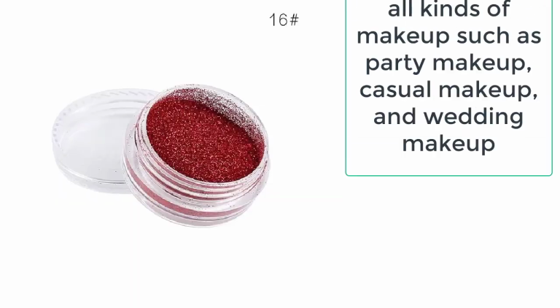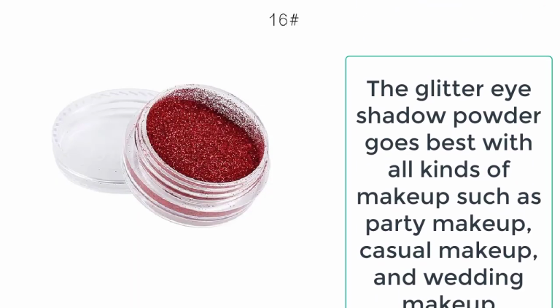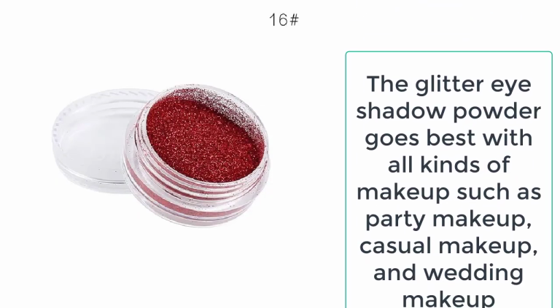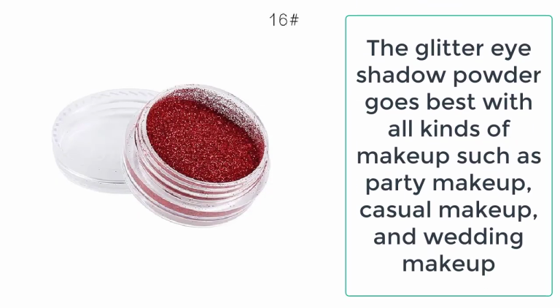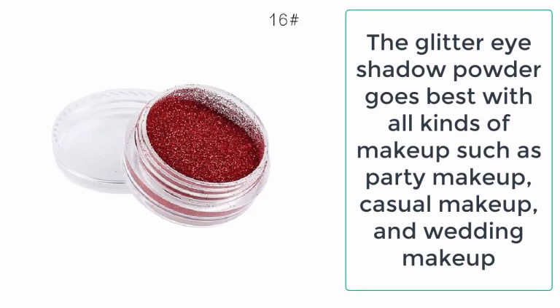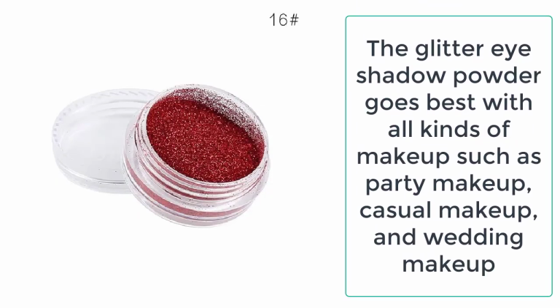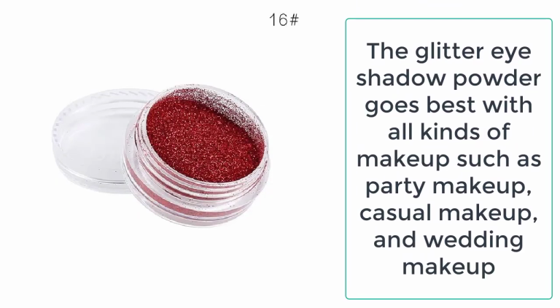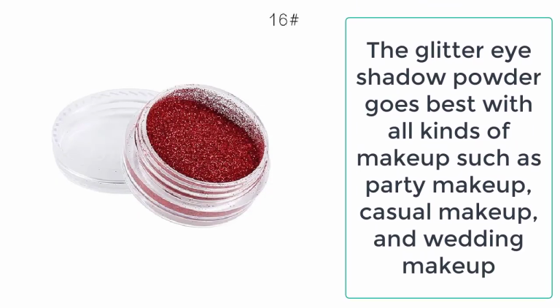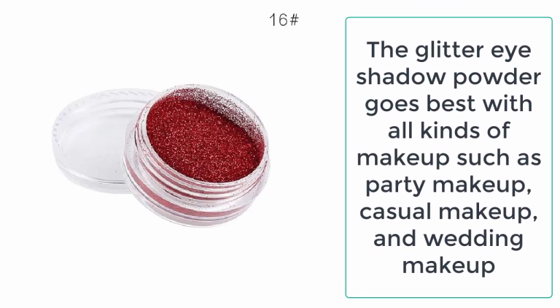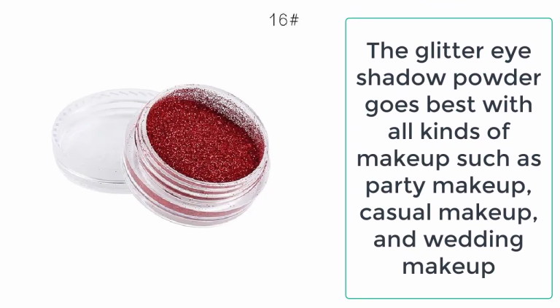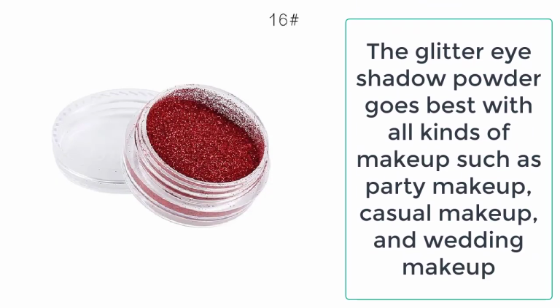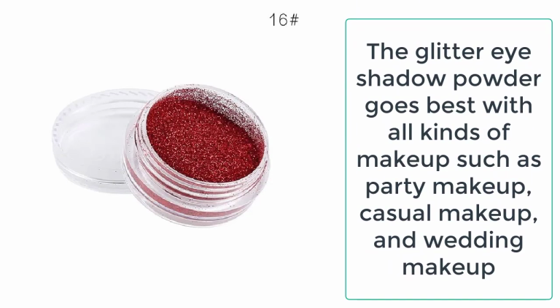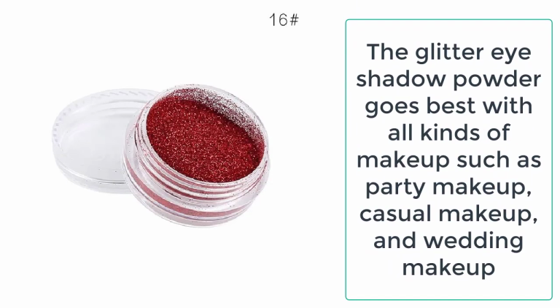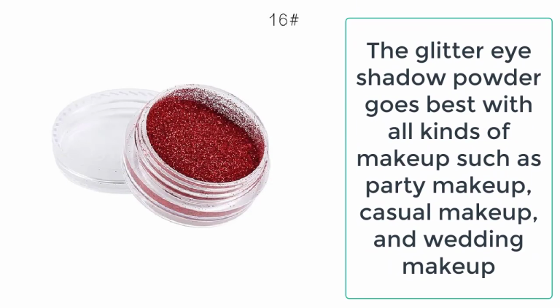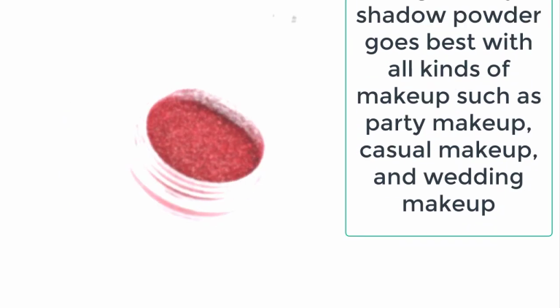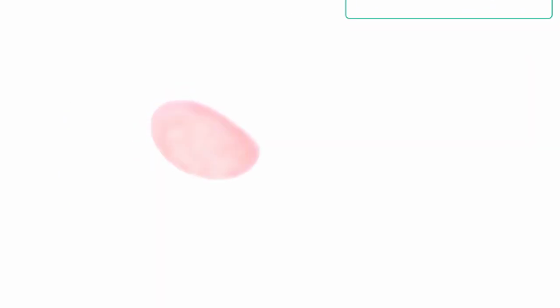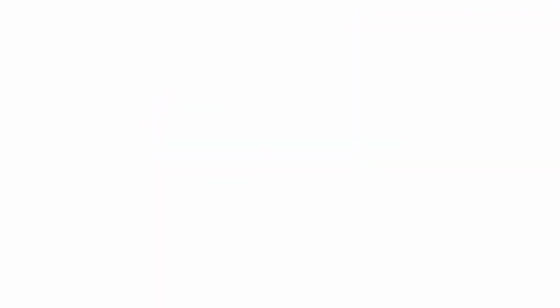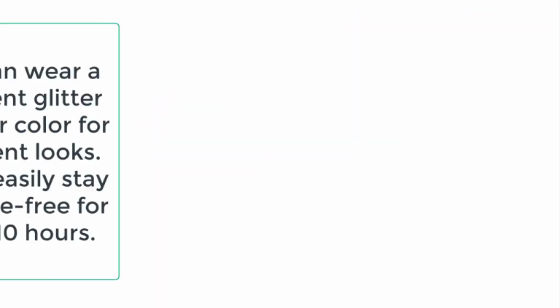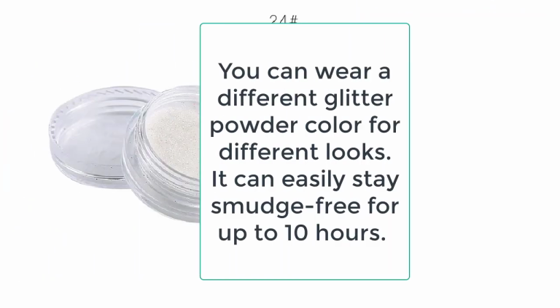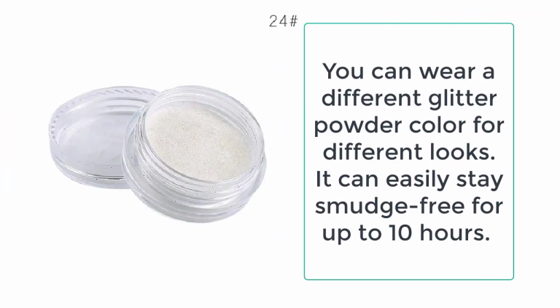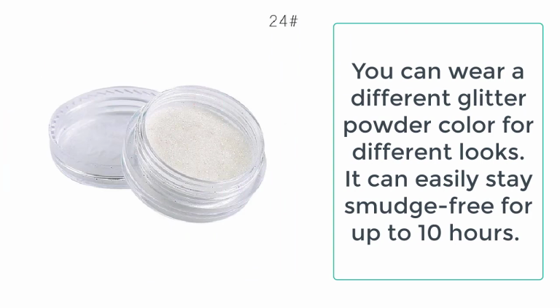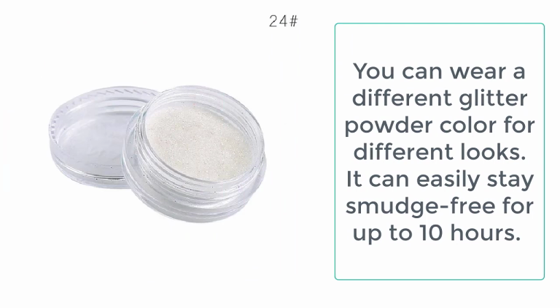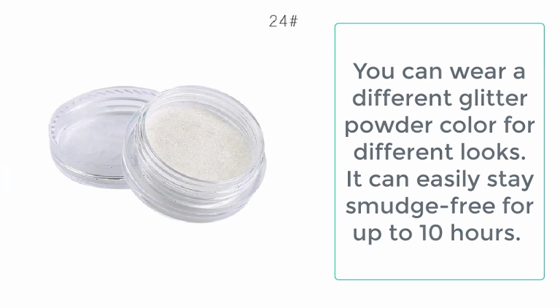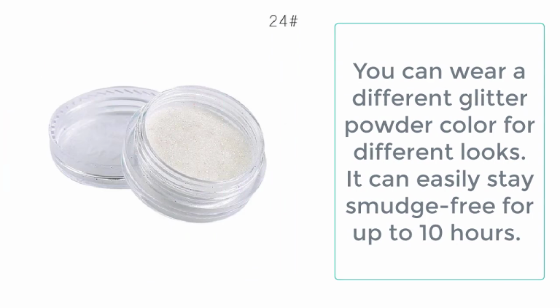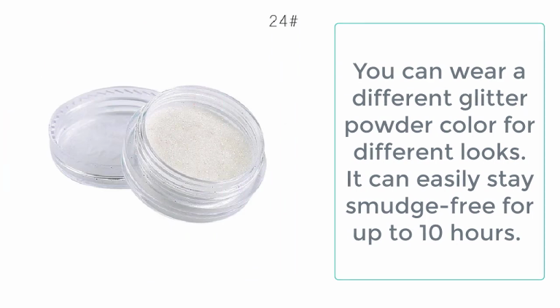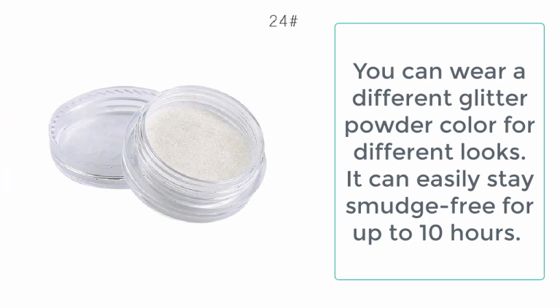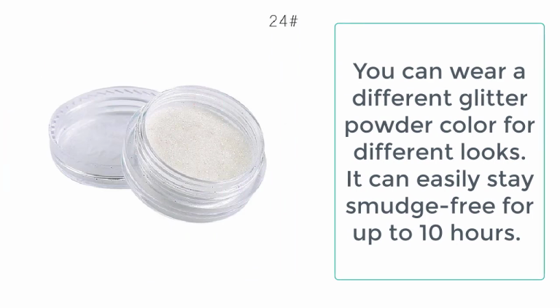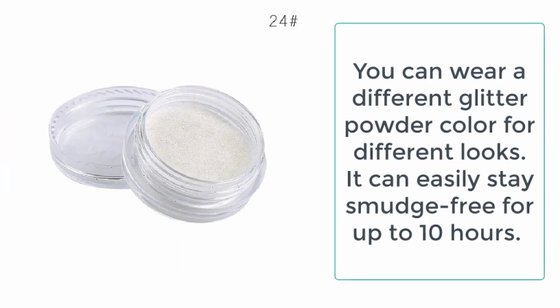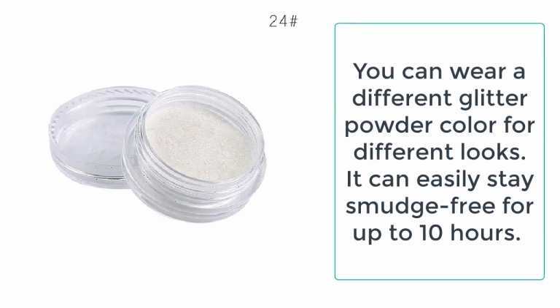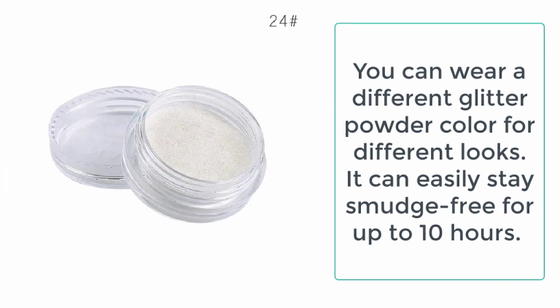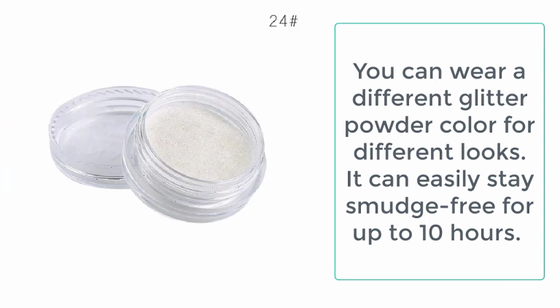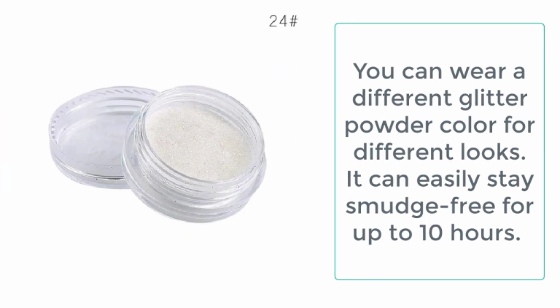The glitter eye shadow powder goes best with all kinds of makeup, such as party makeup, casual makeup, and wedding makeup.